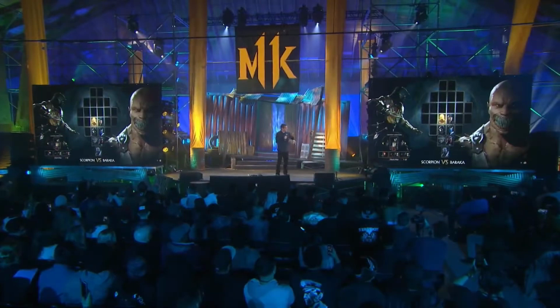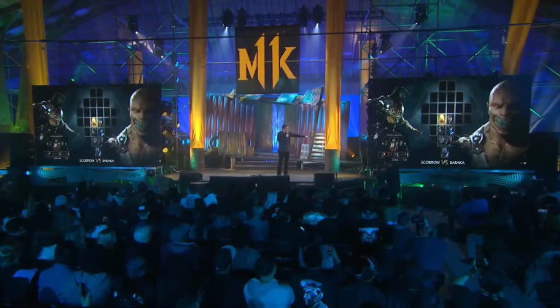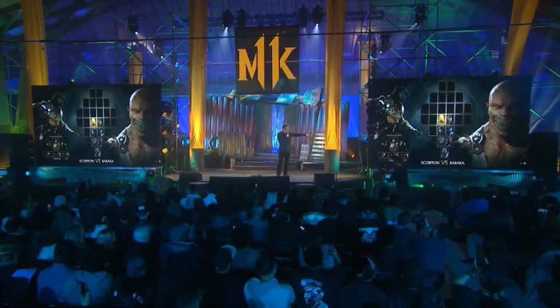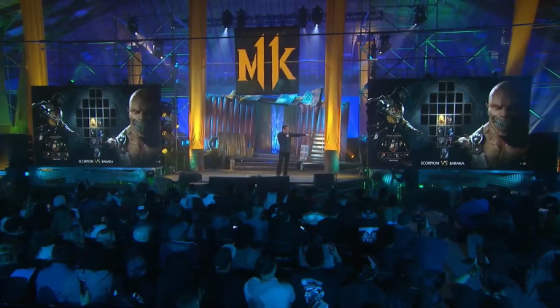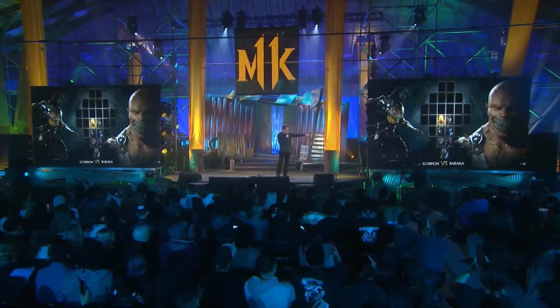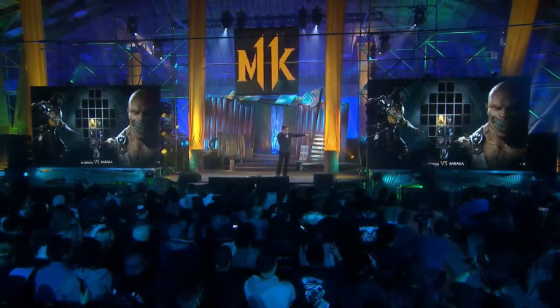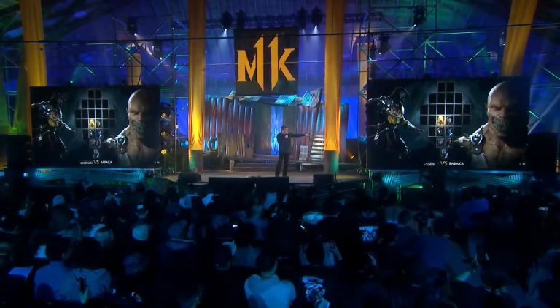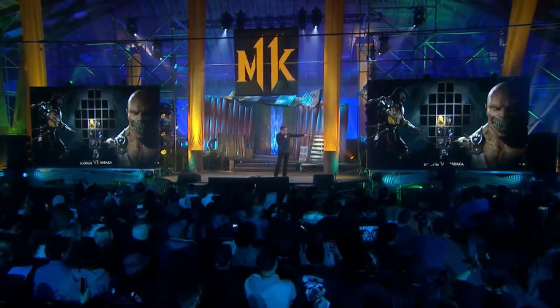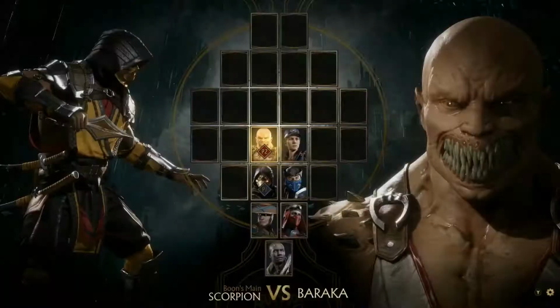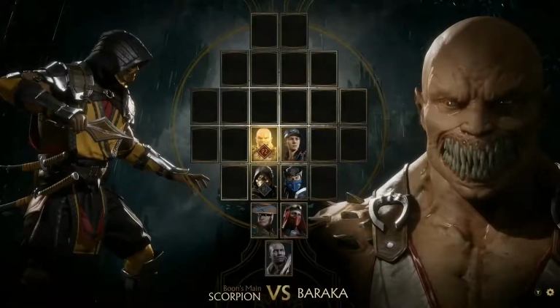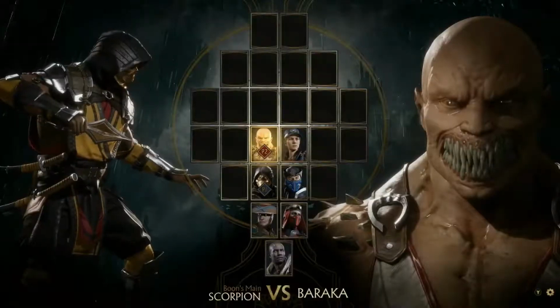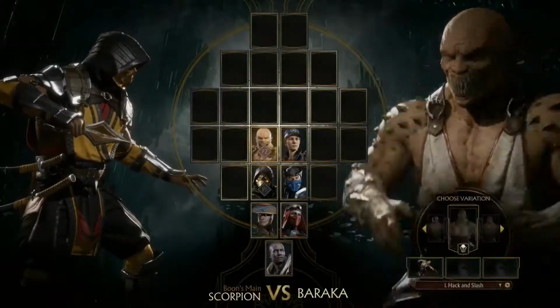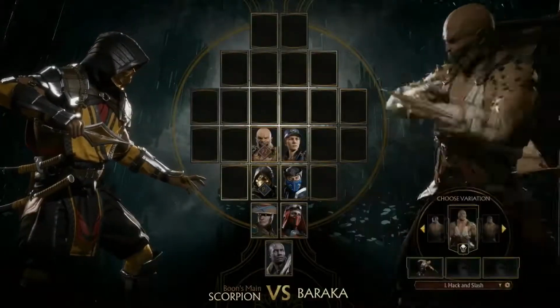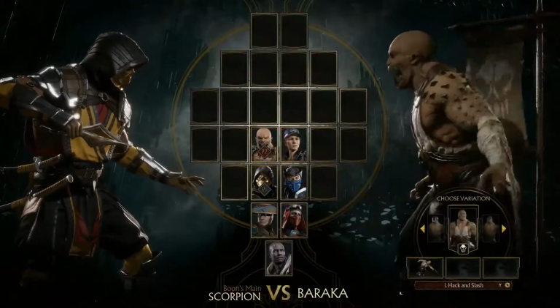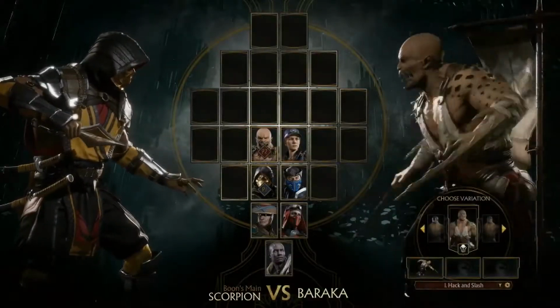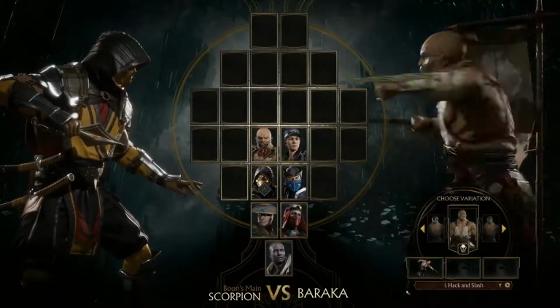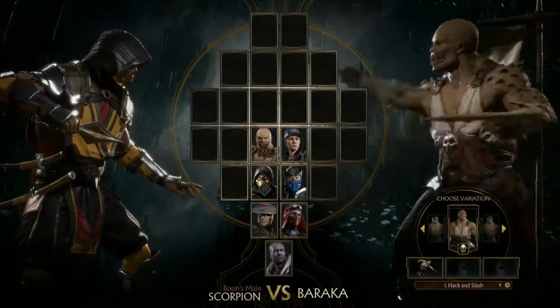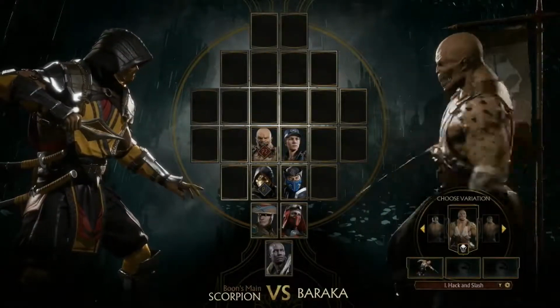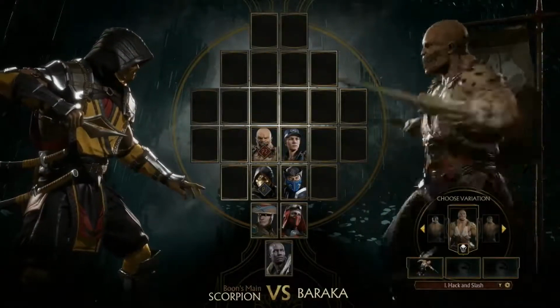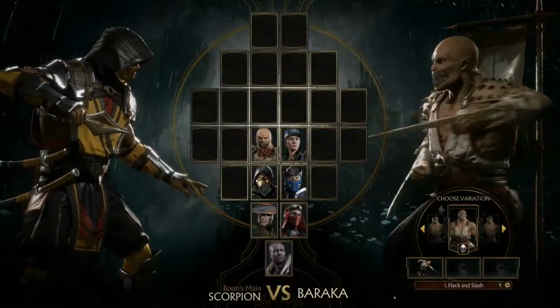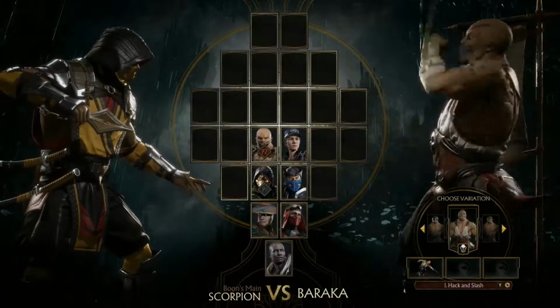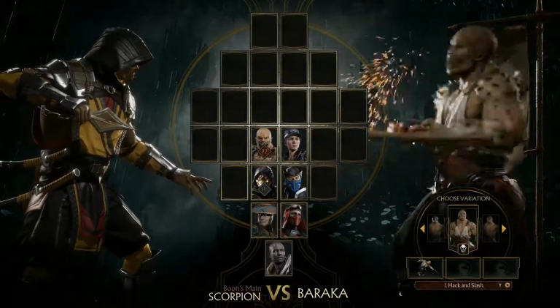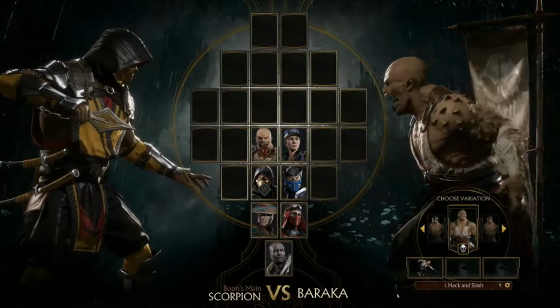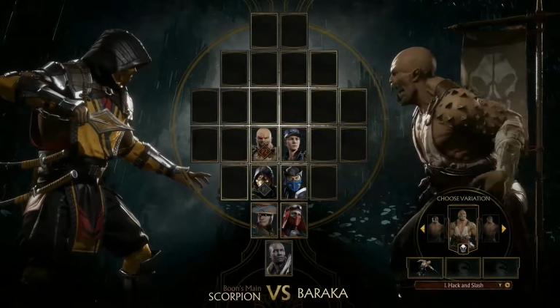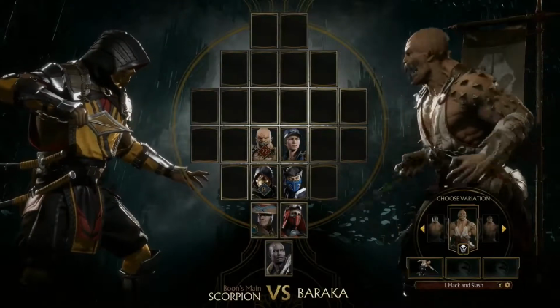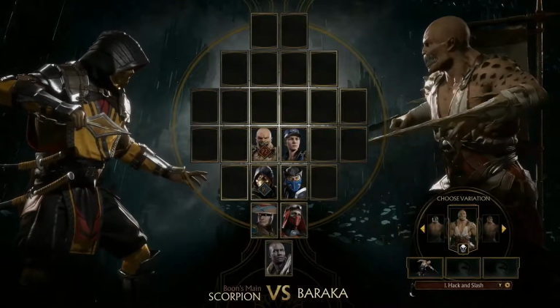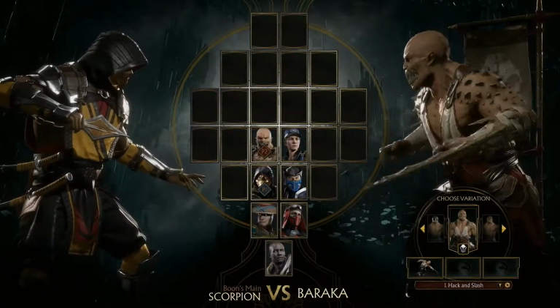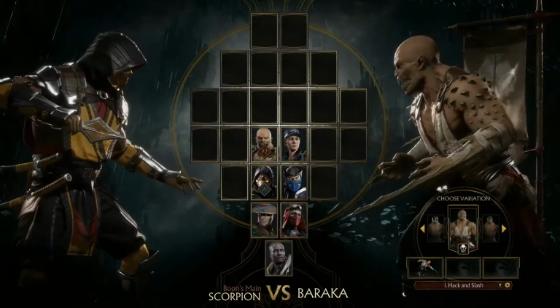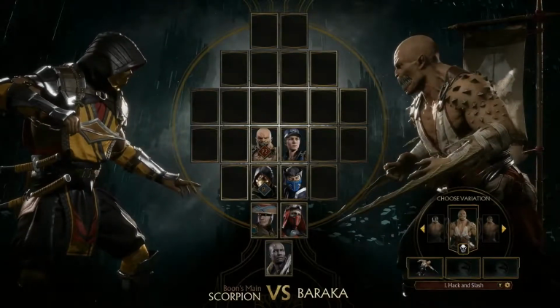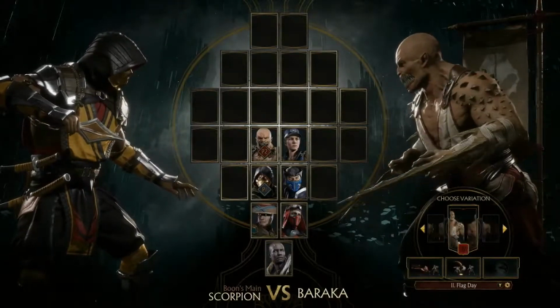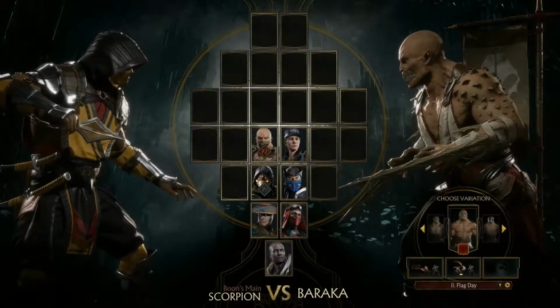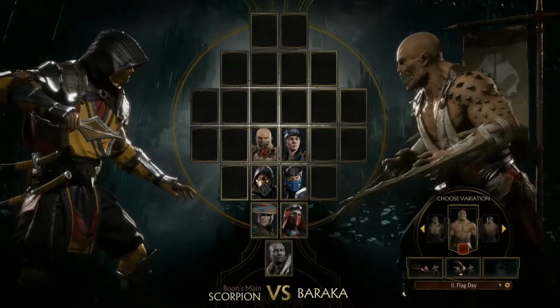You'll notice they're selecting different versions of Scorpion — some are created by the player, some are already created in the game. Same thing with Baraka.